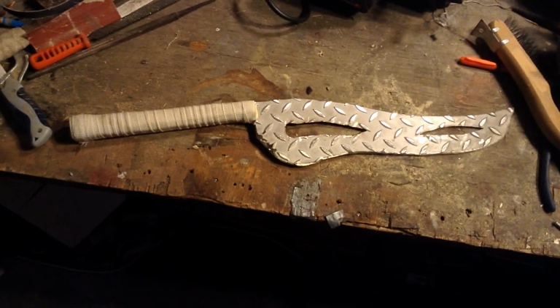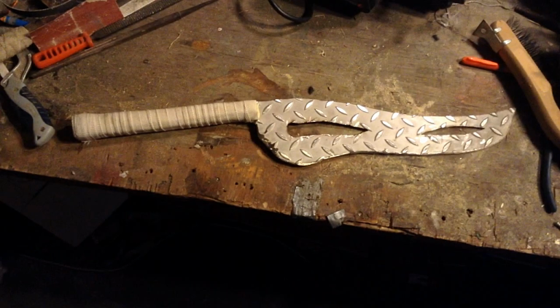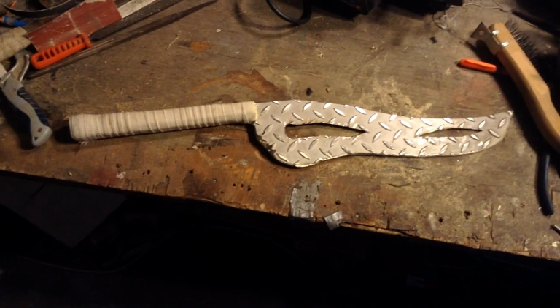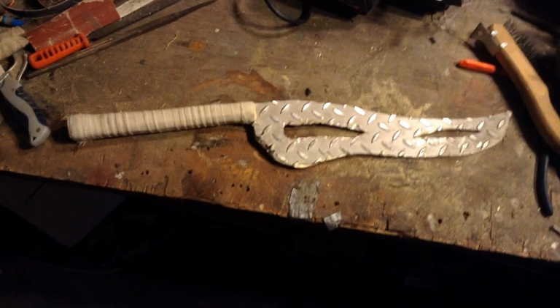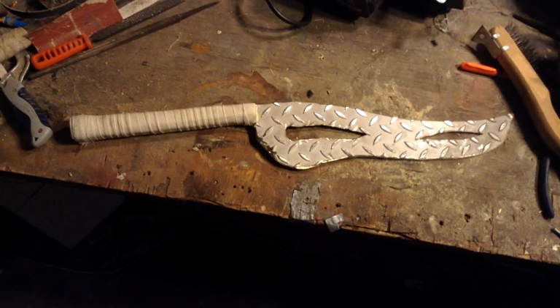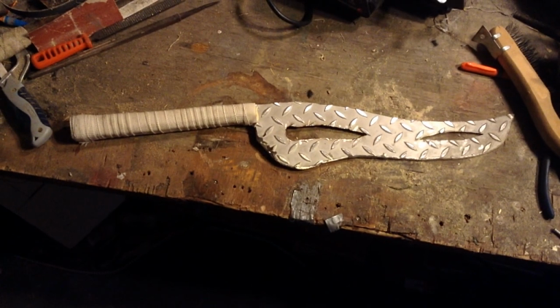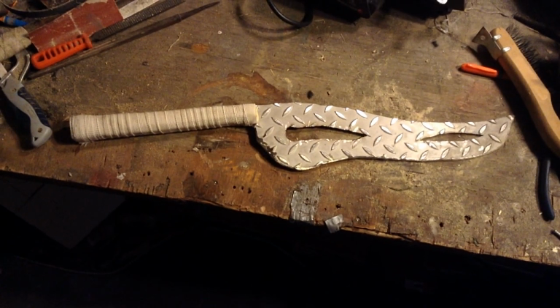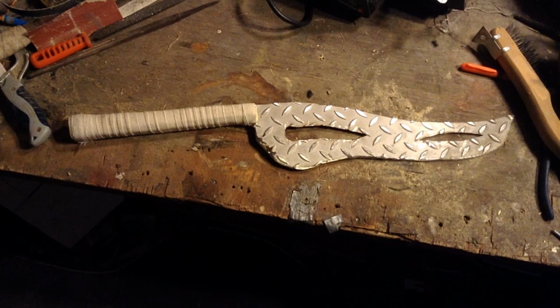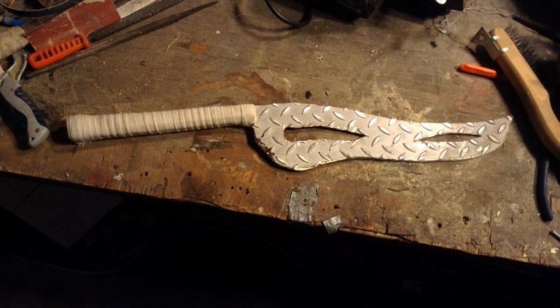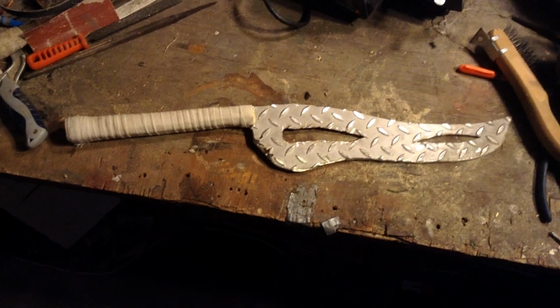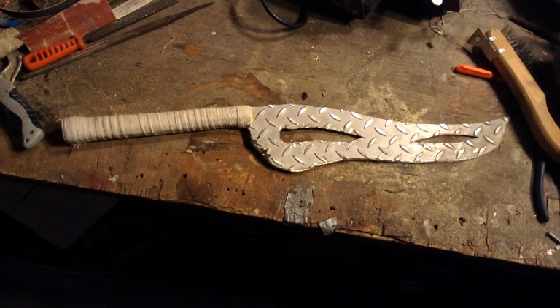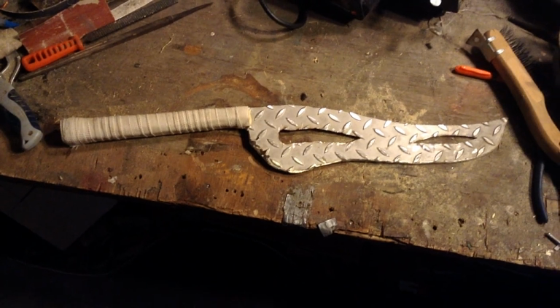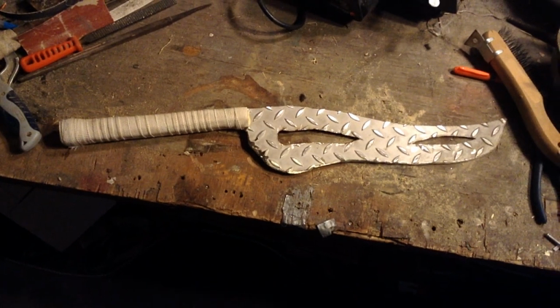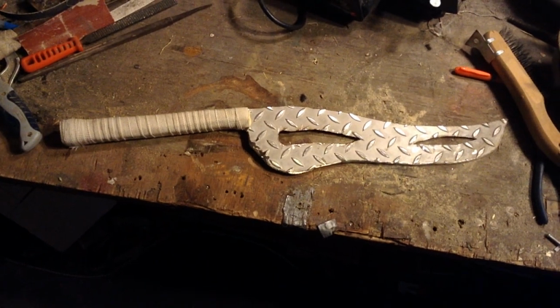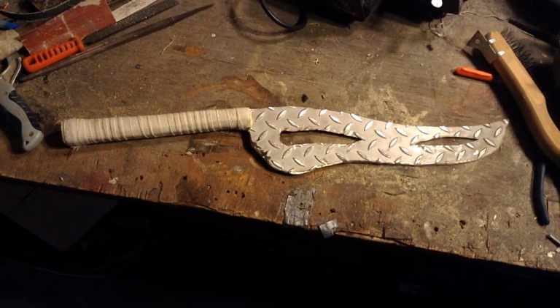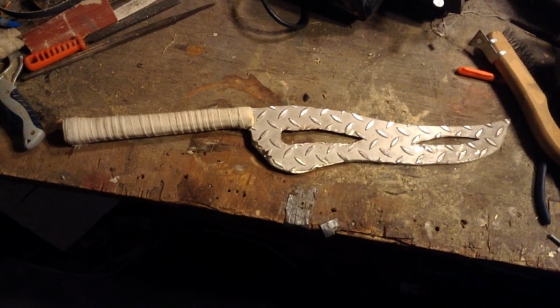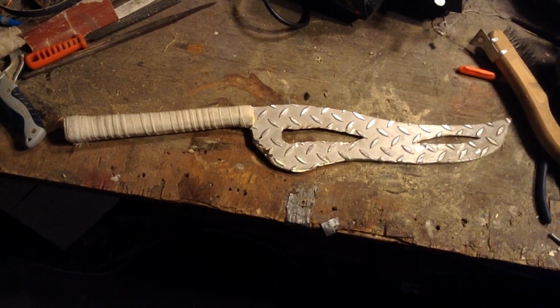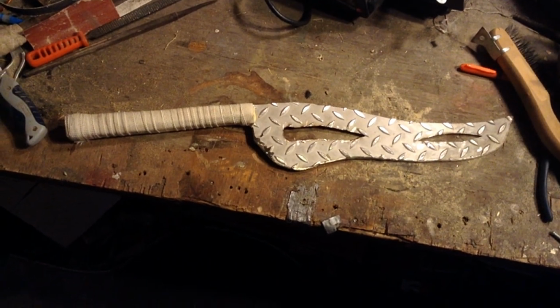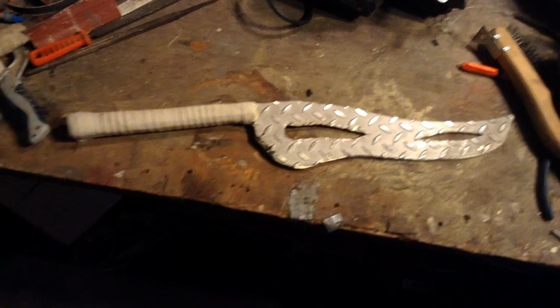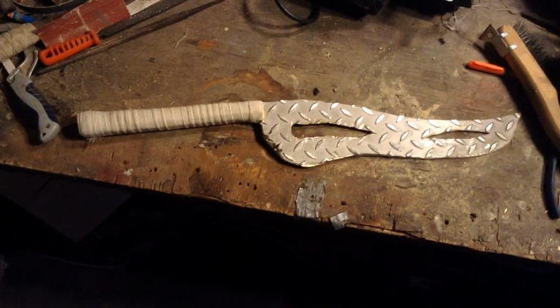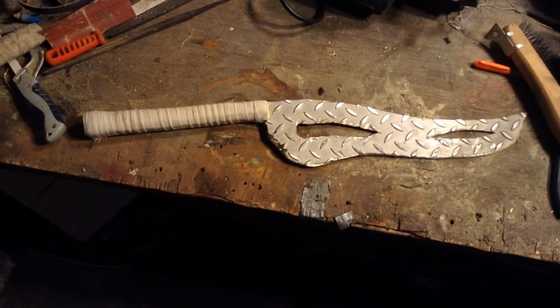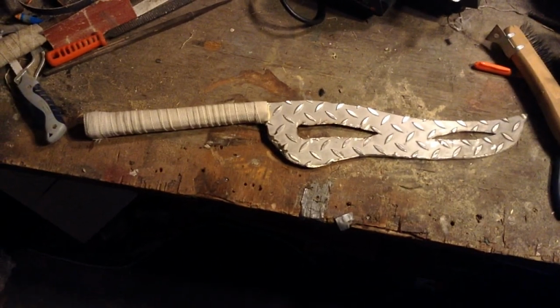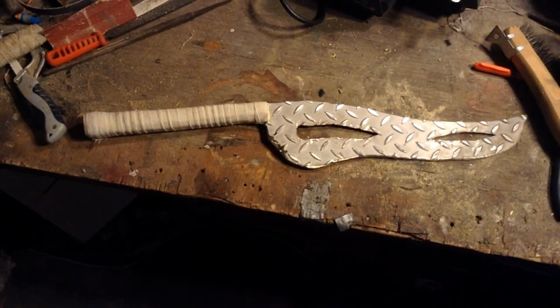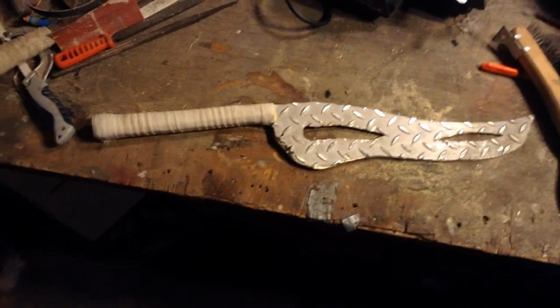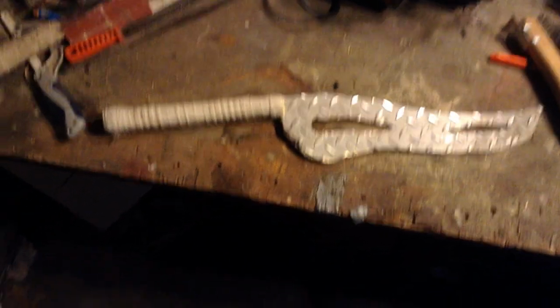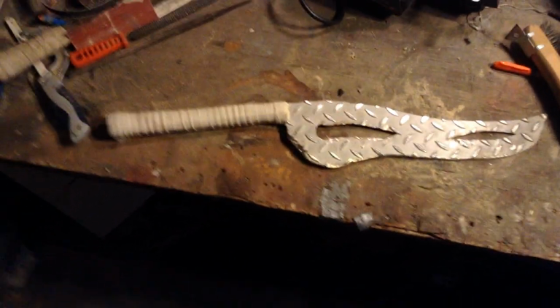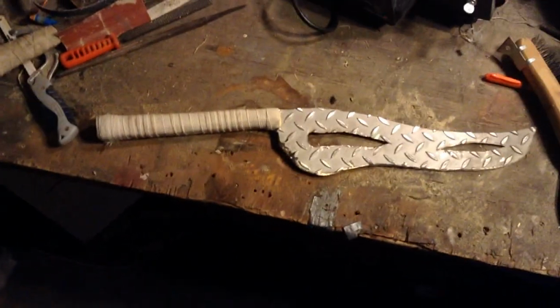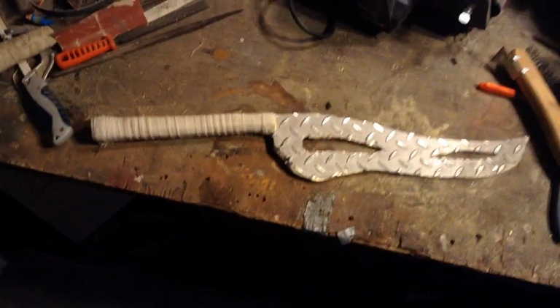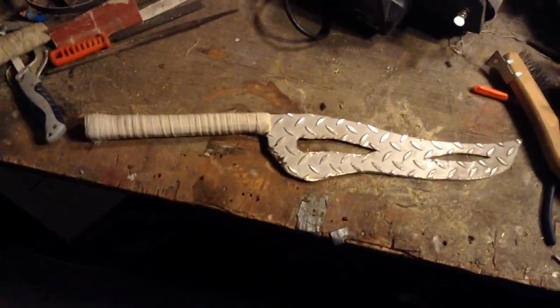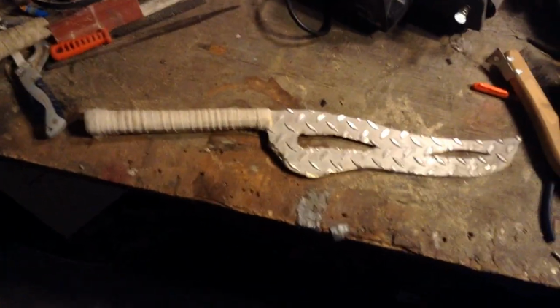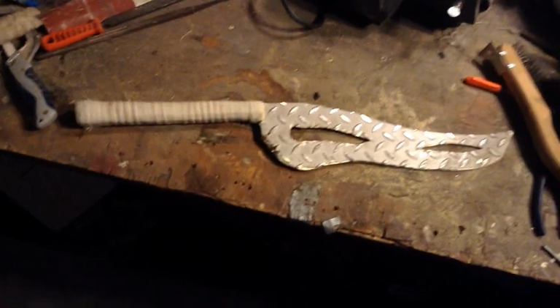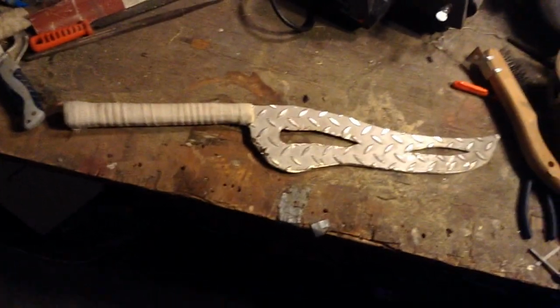It is done. Except for minor adjustments.